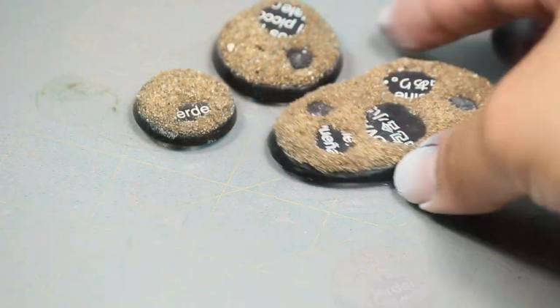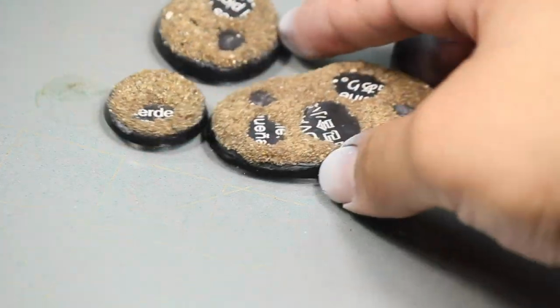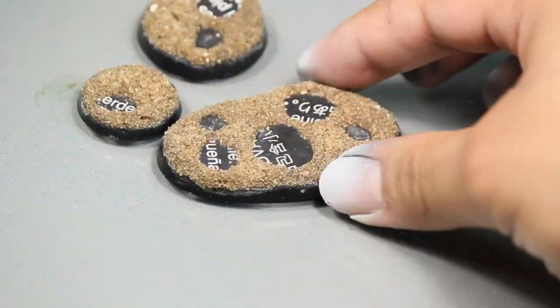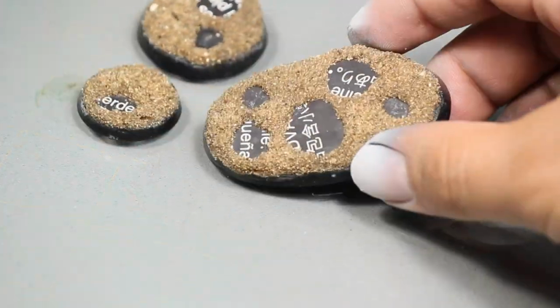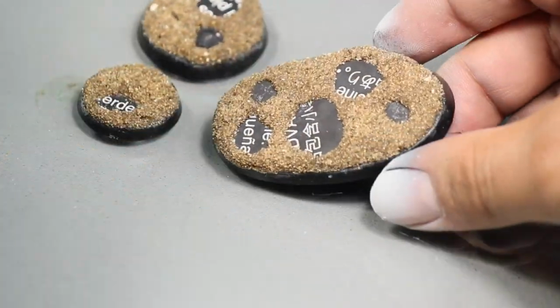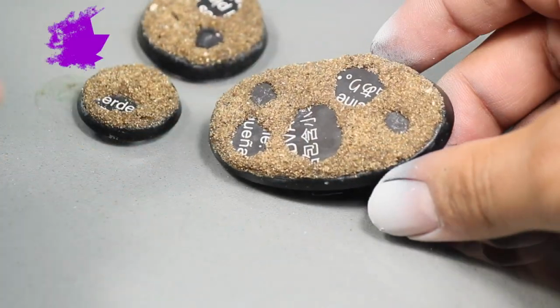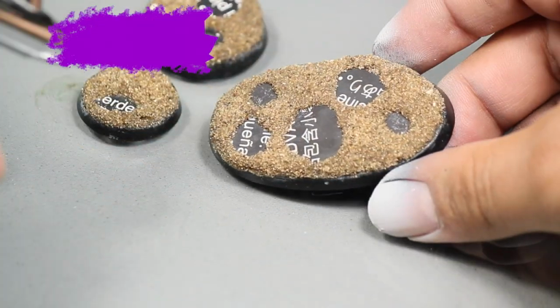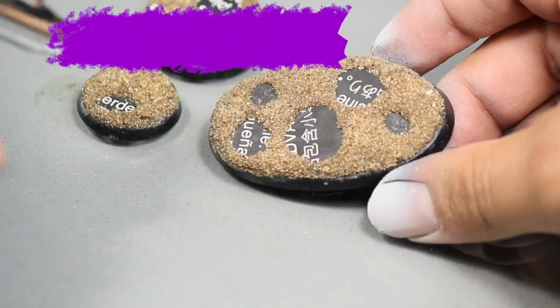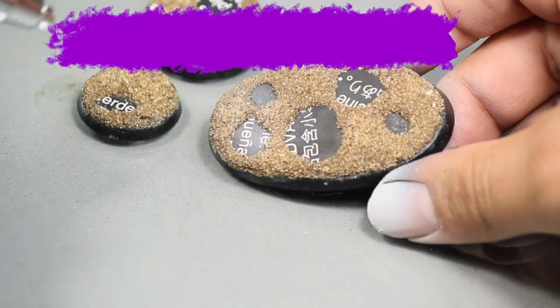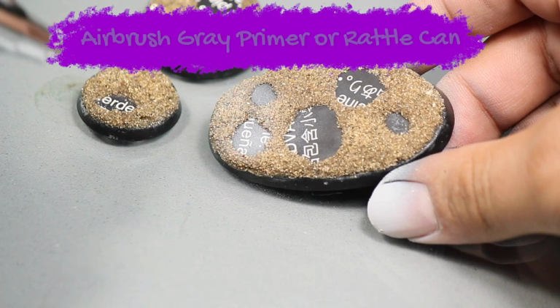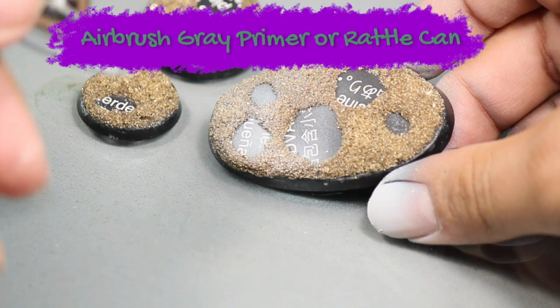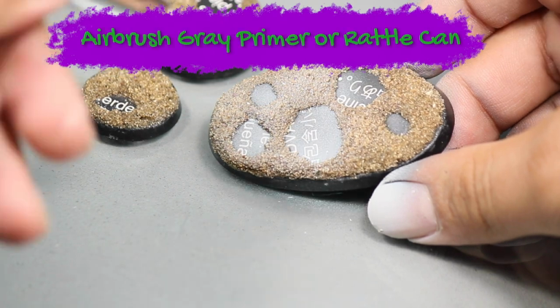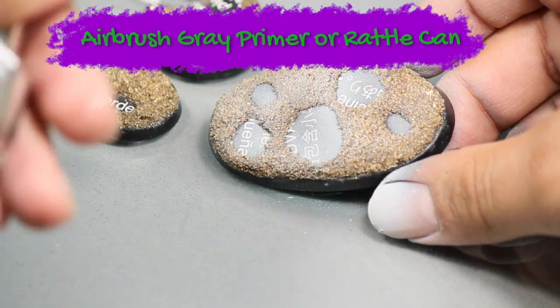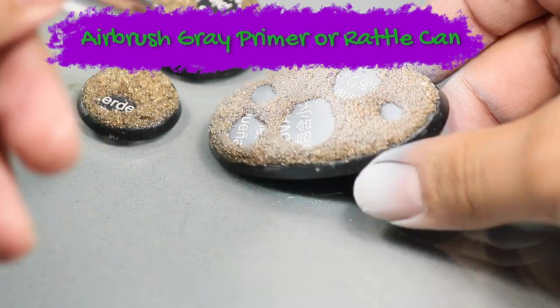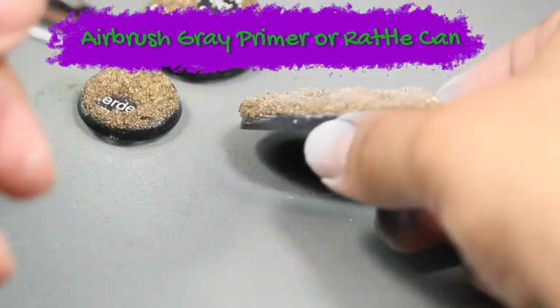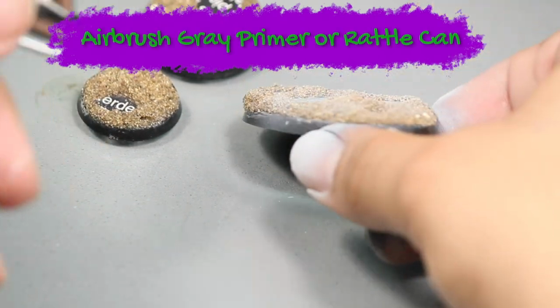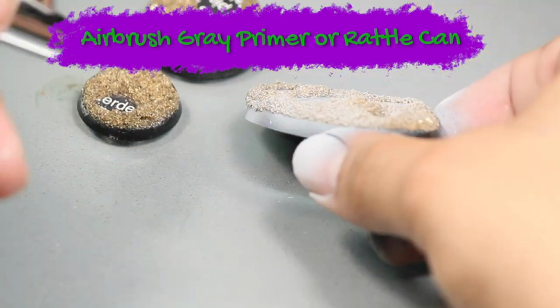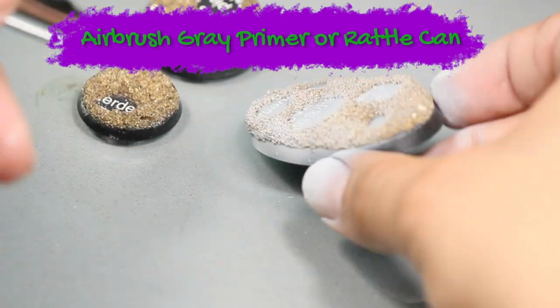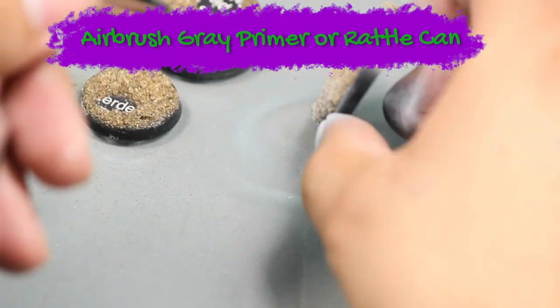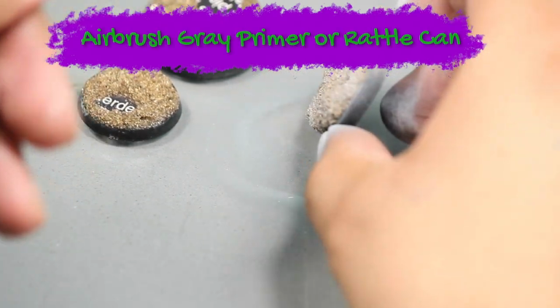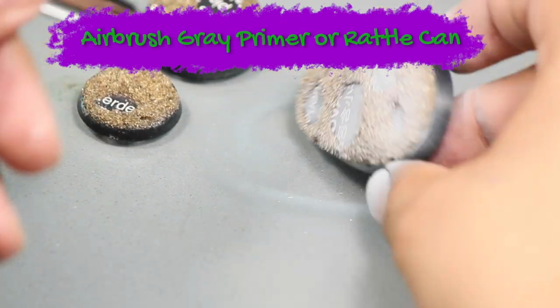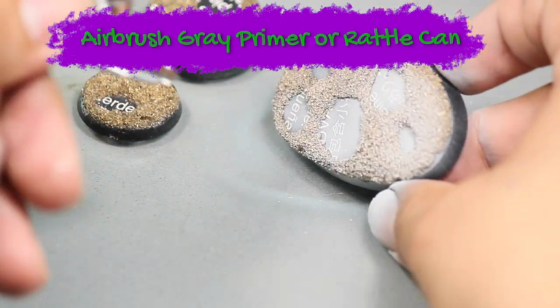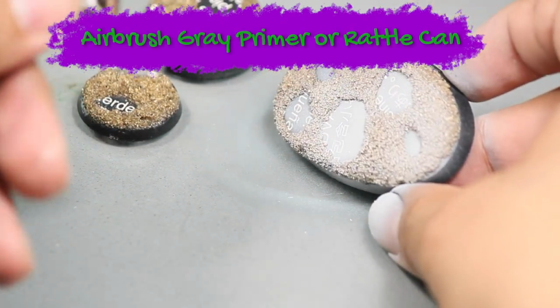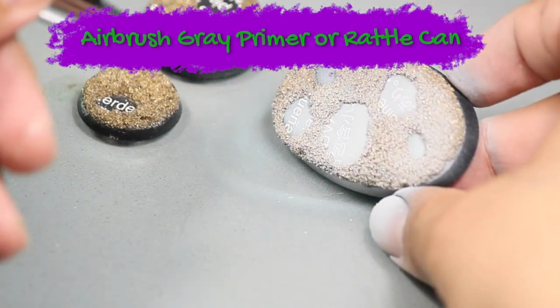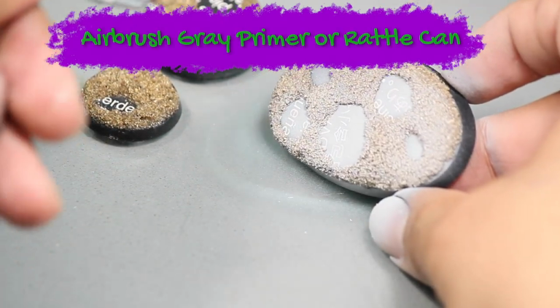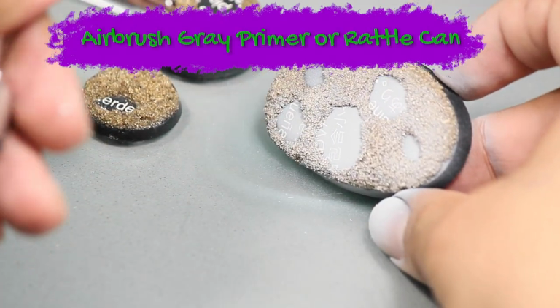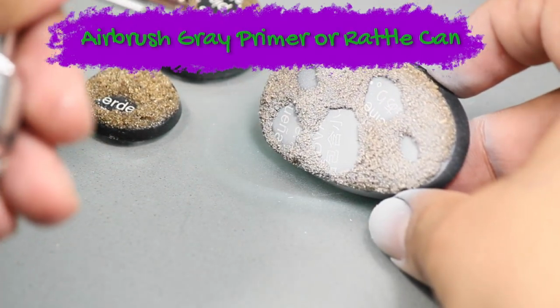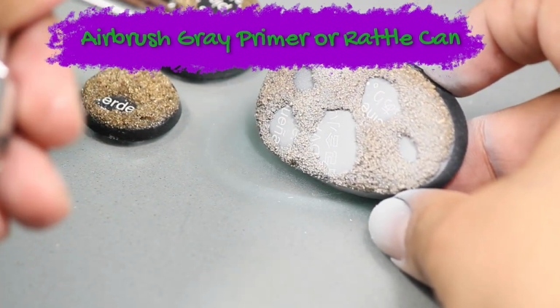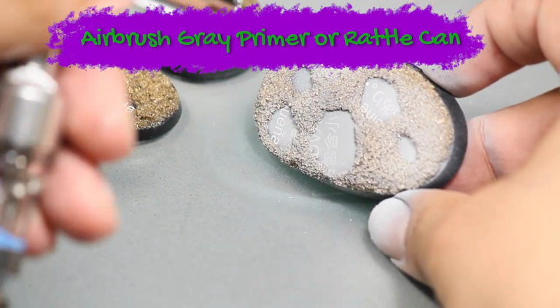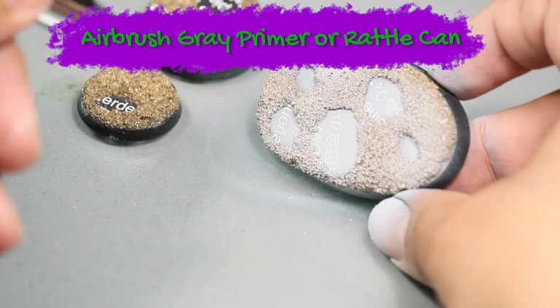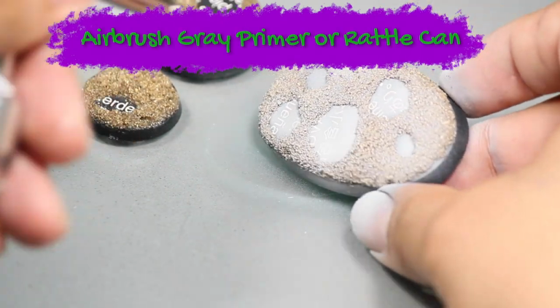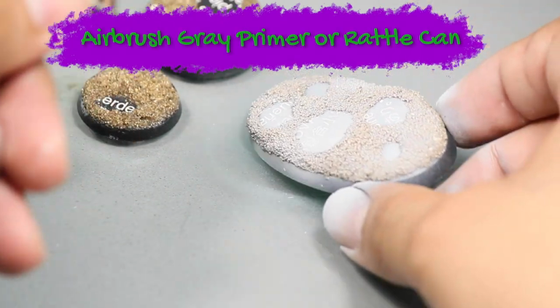Now that the bases are finished, I primed them with some gray primer. I'm using my airbrush, but you could also do this with a rattle can.